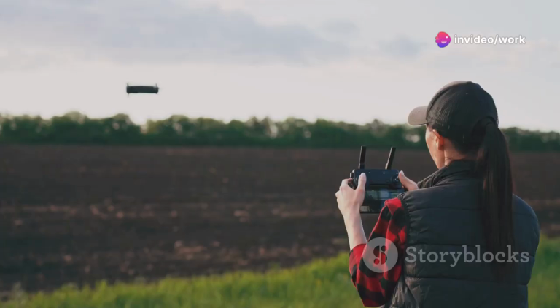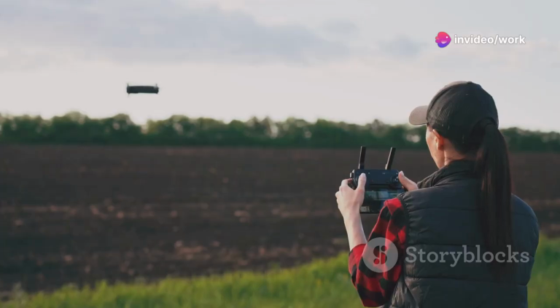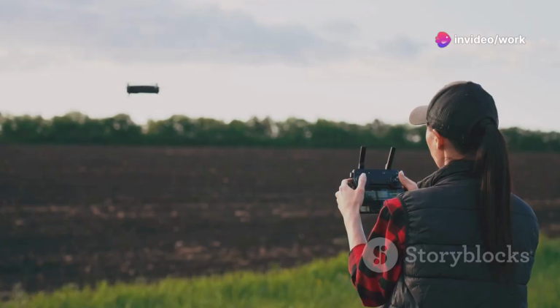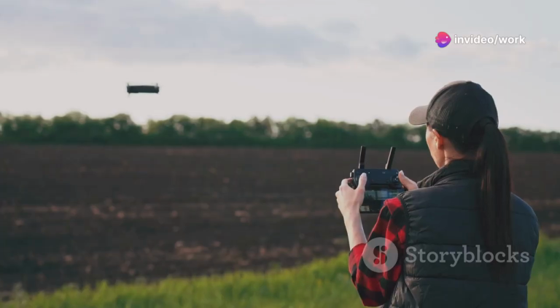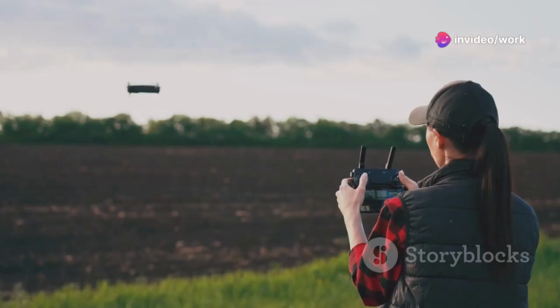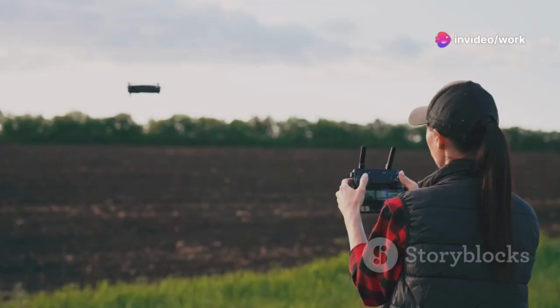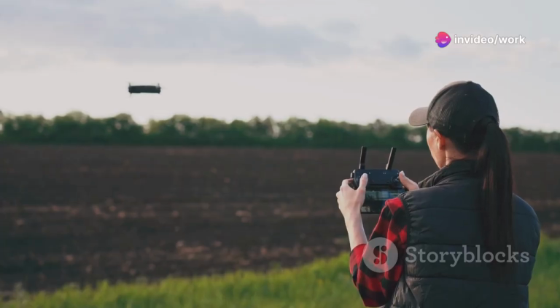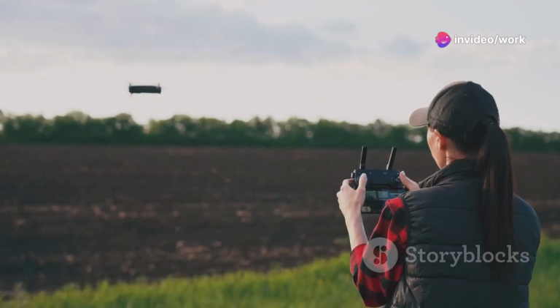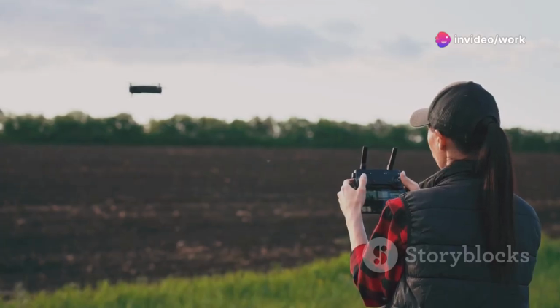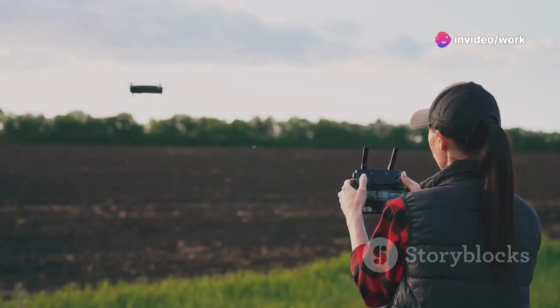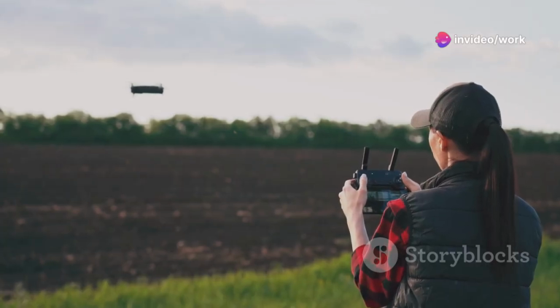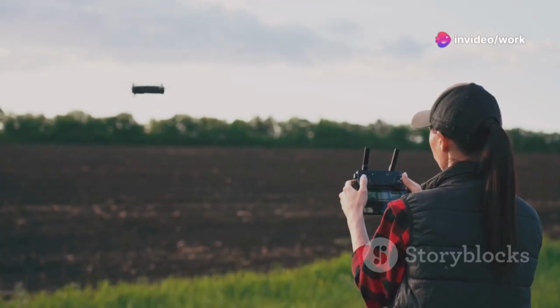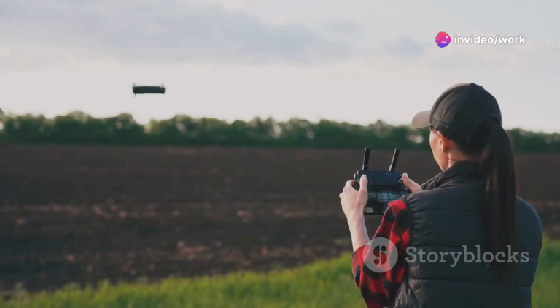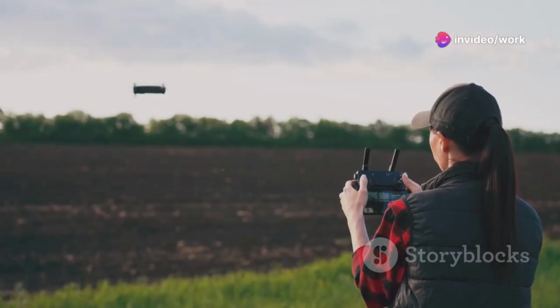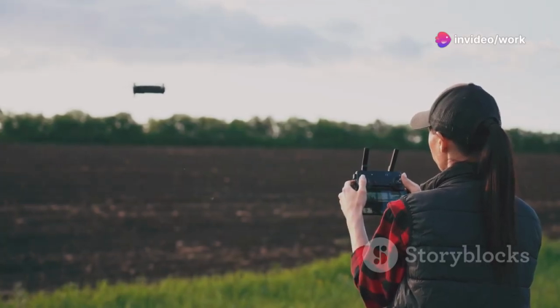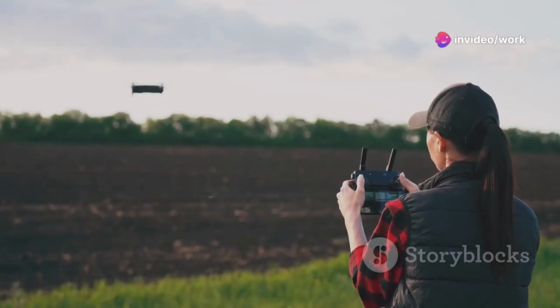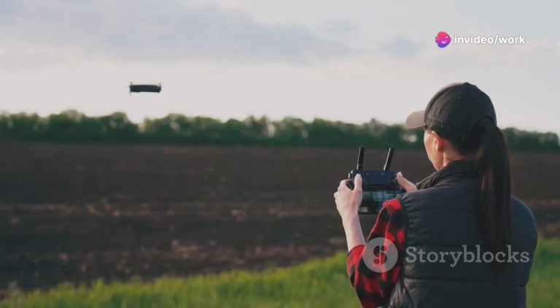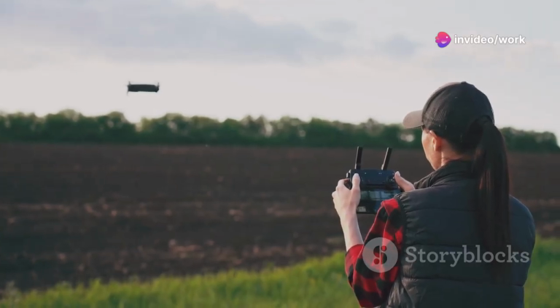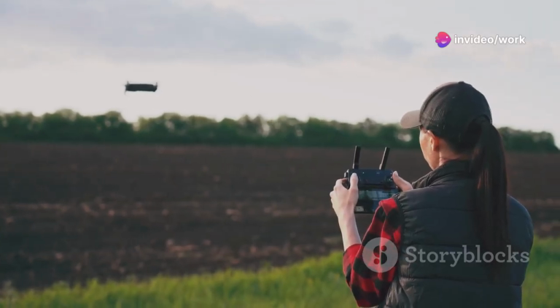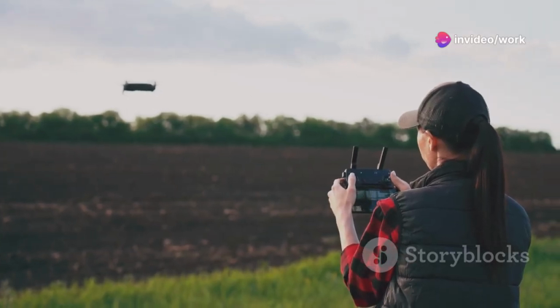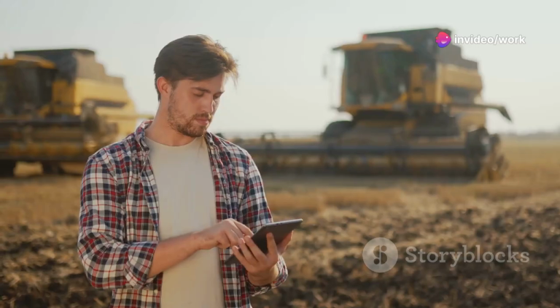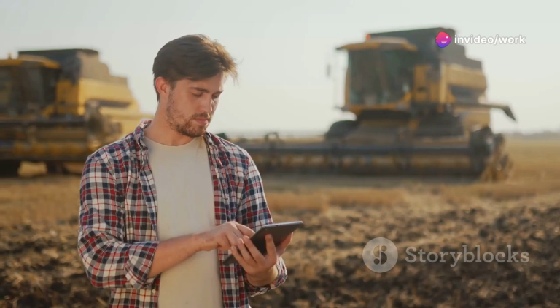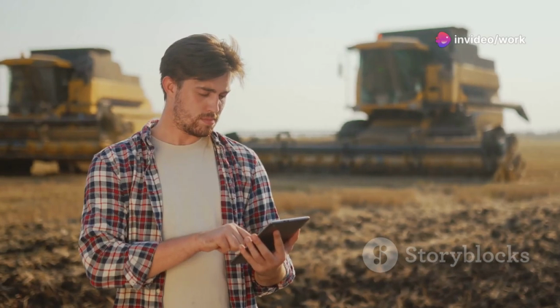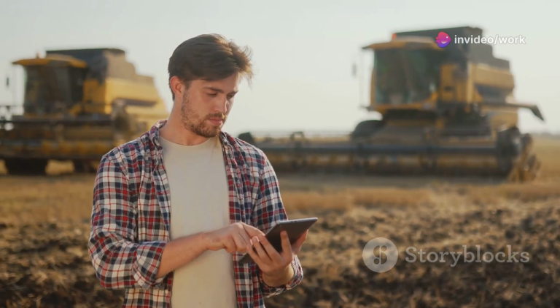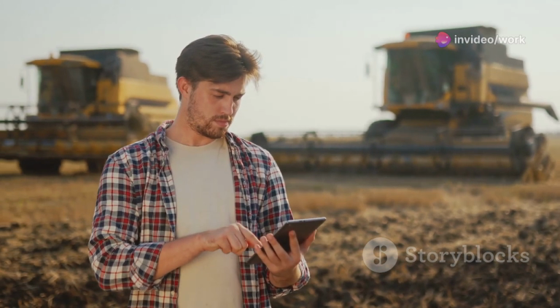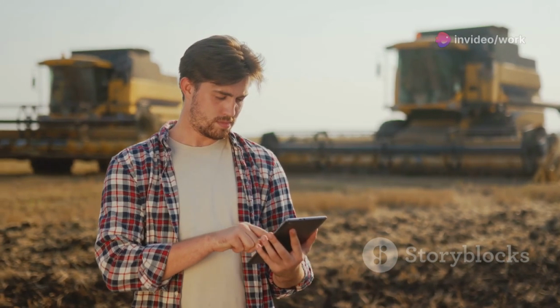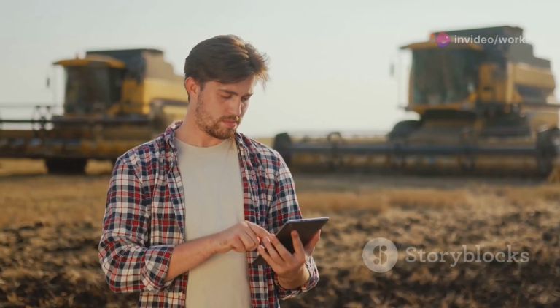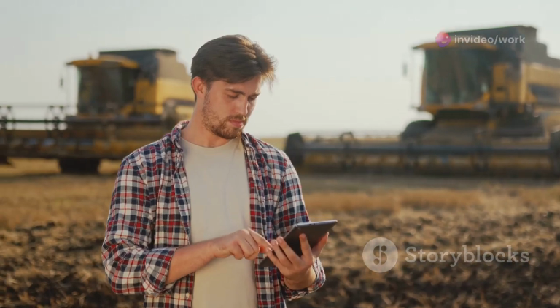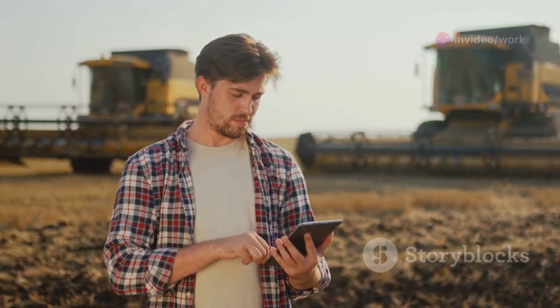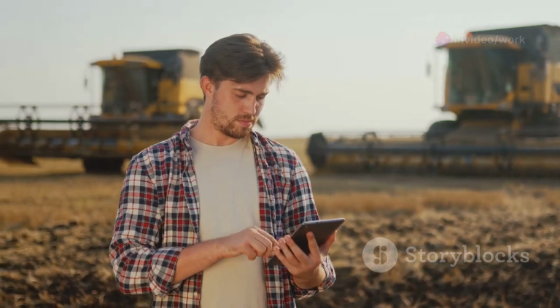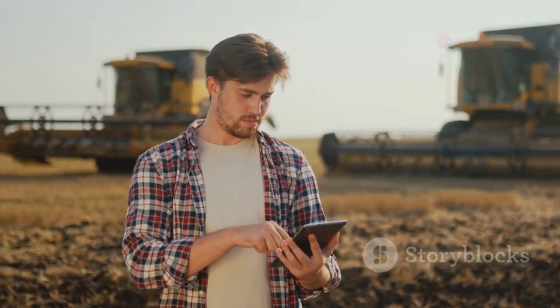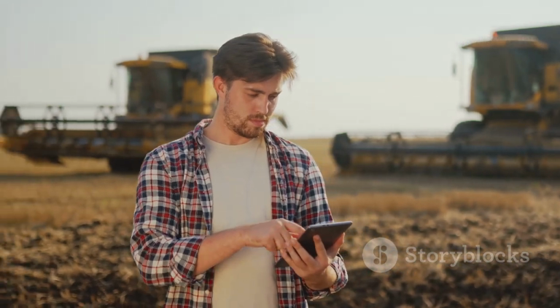Don't underestimate the power of technology. Drones, GPS, and farm management software can save you time and money. Embrace these tools to optimize your operations.